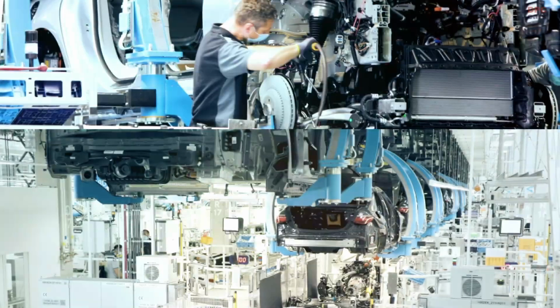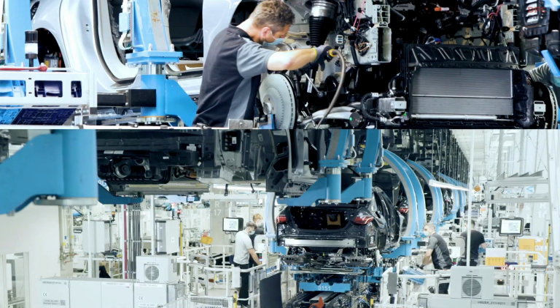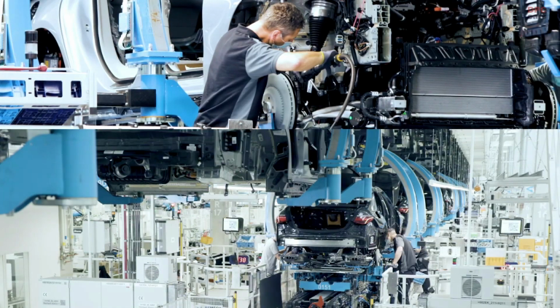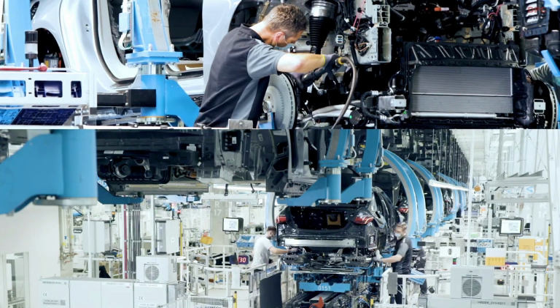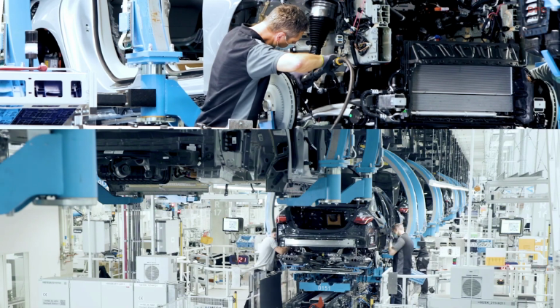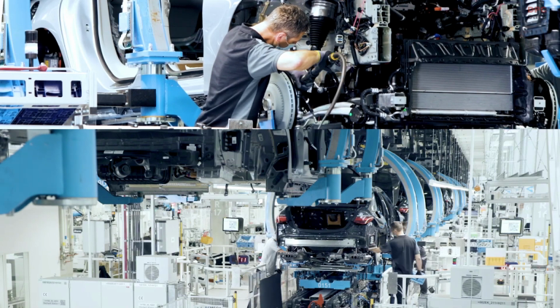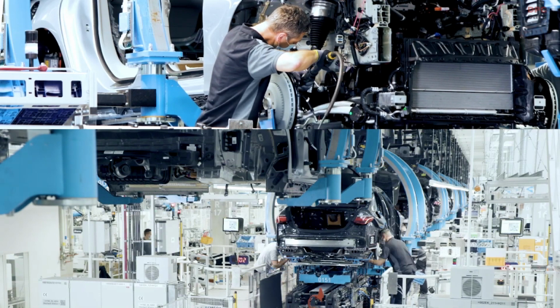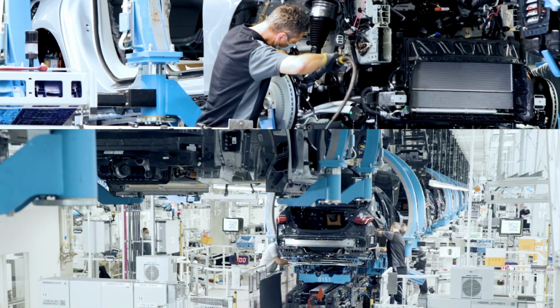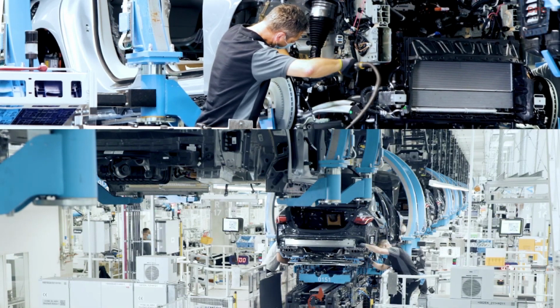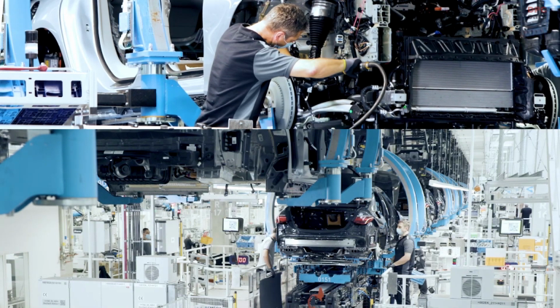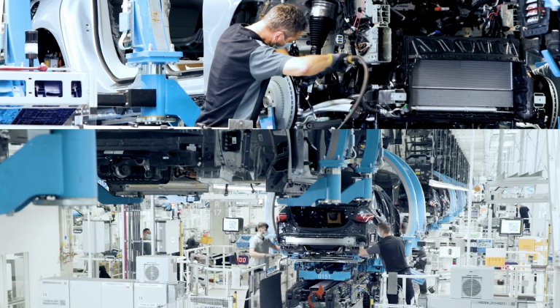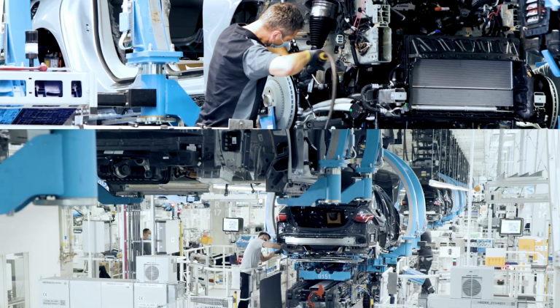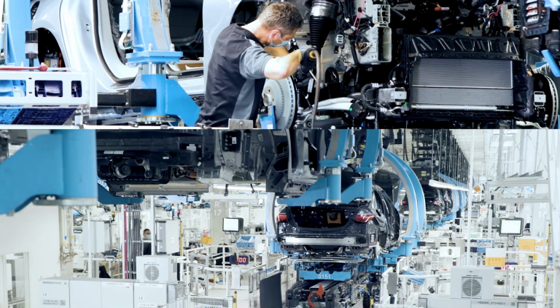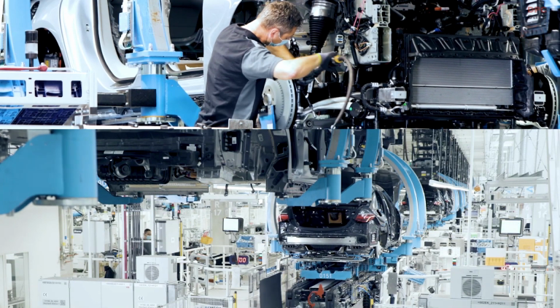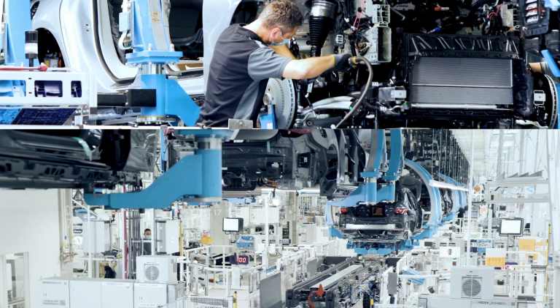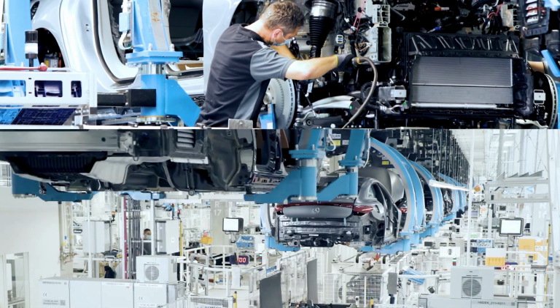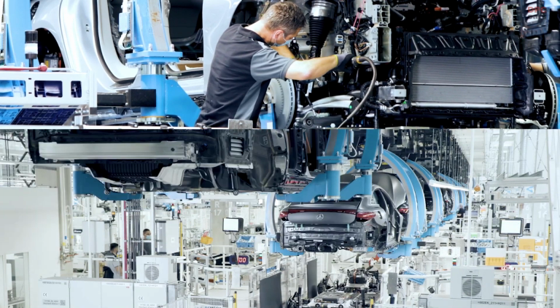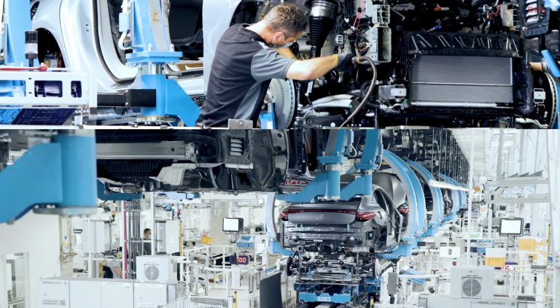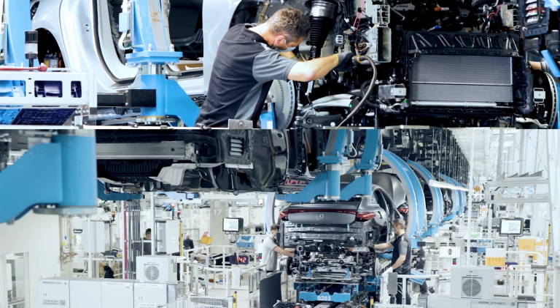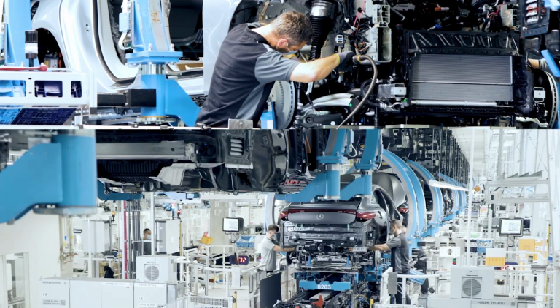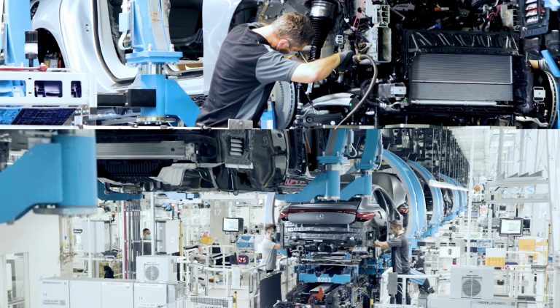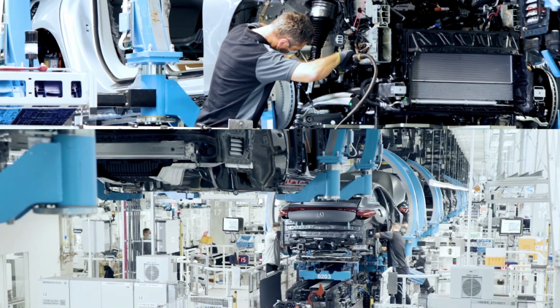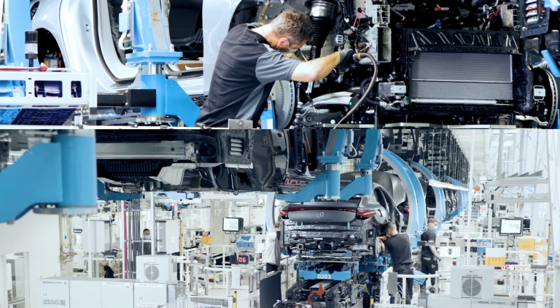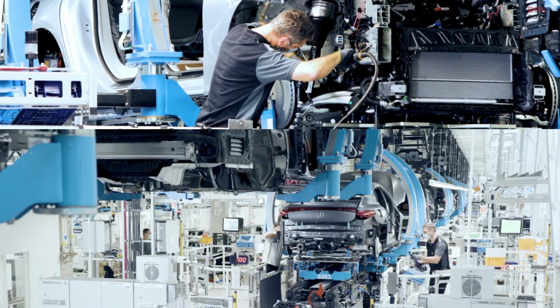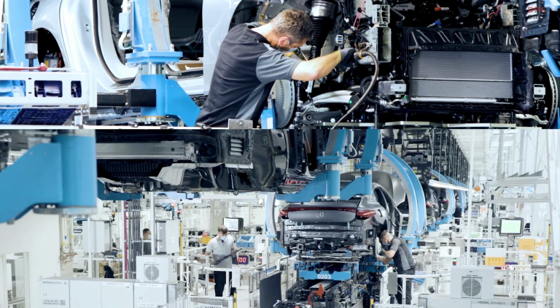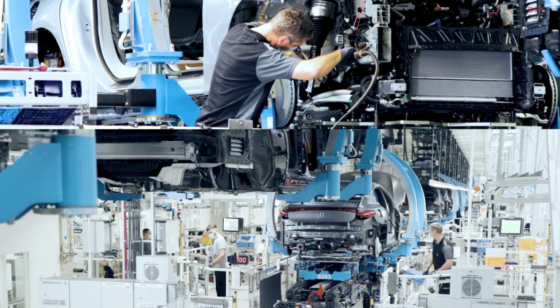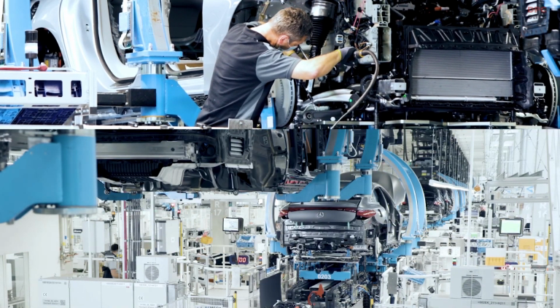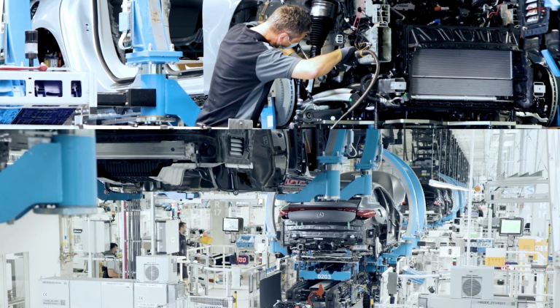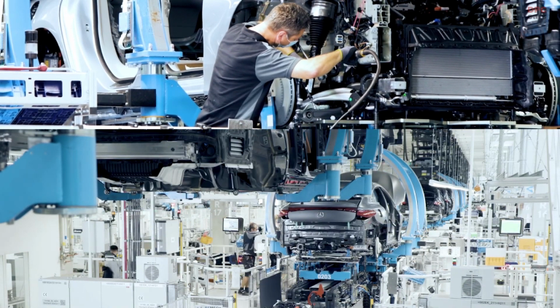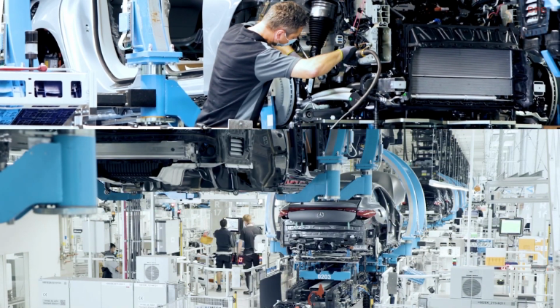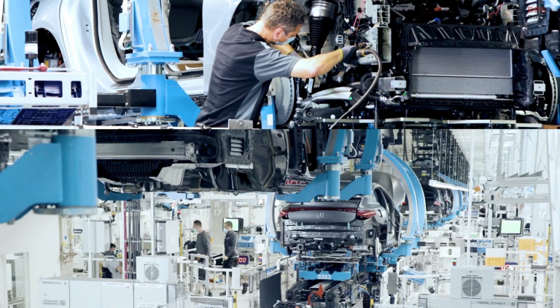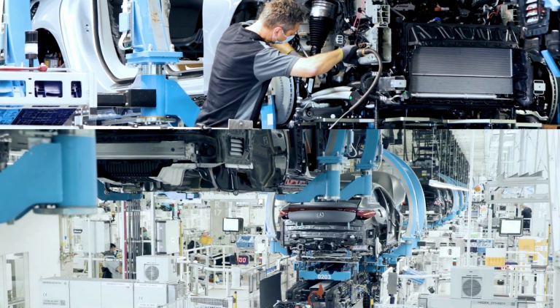This step is called marriage — the place where the body of the car and the drivetrain meet each other for the first time.